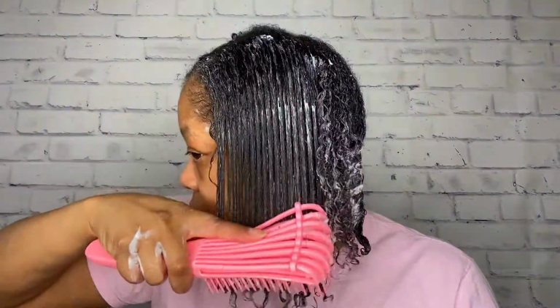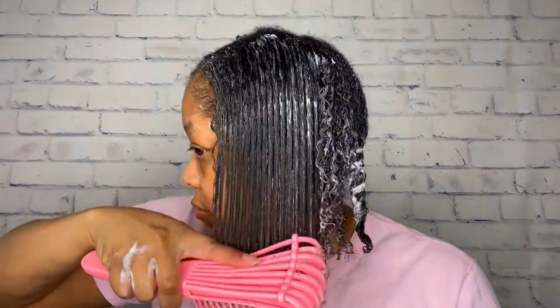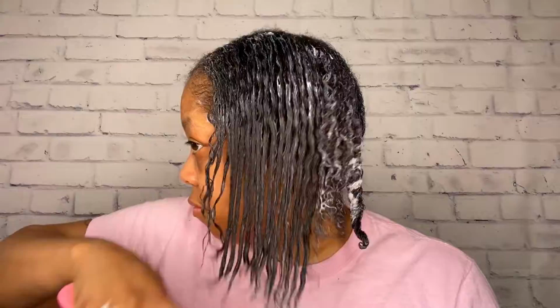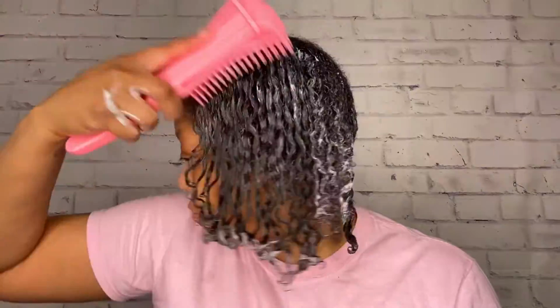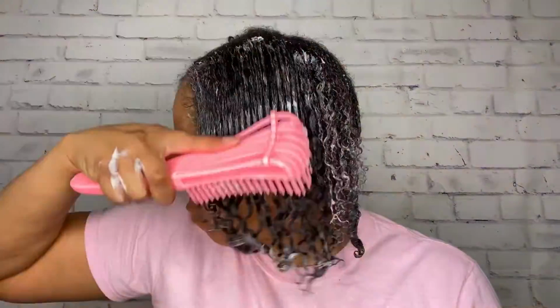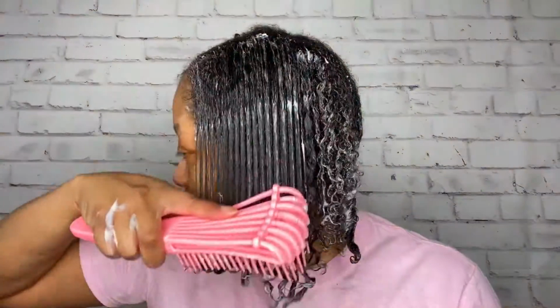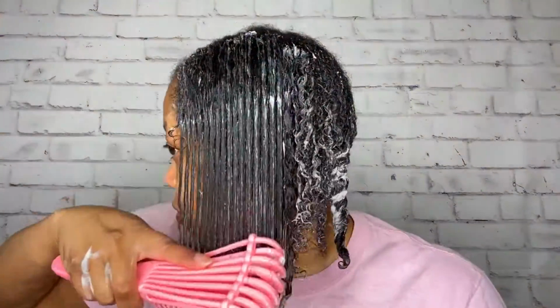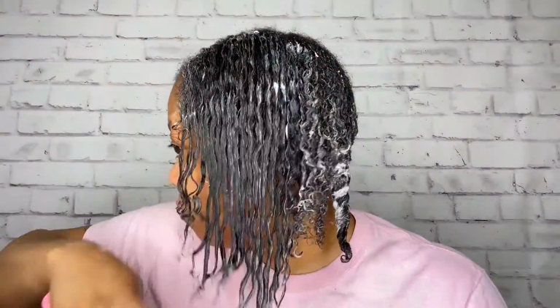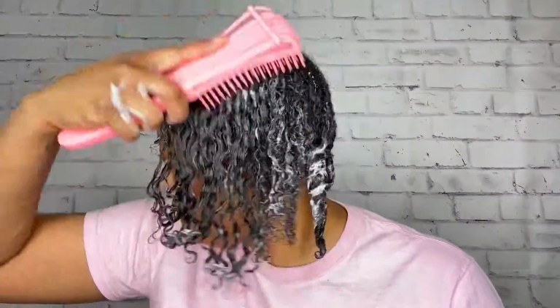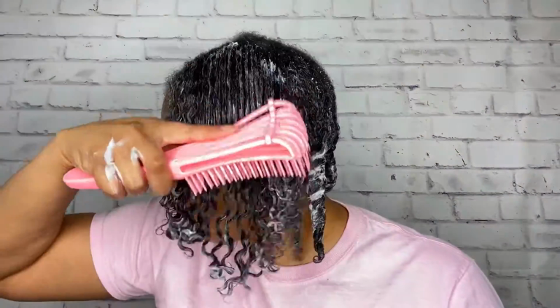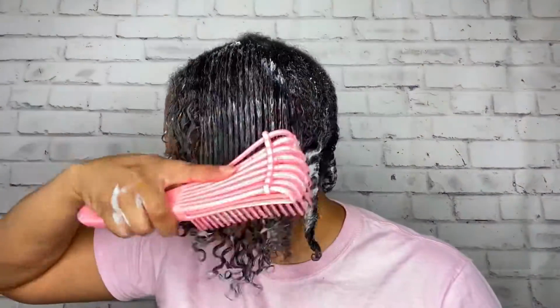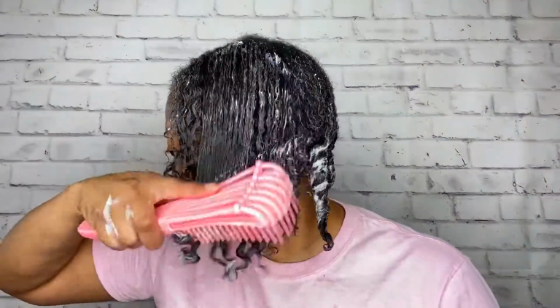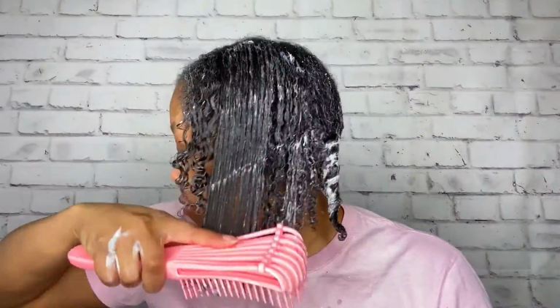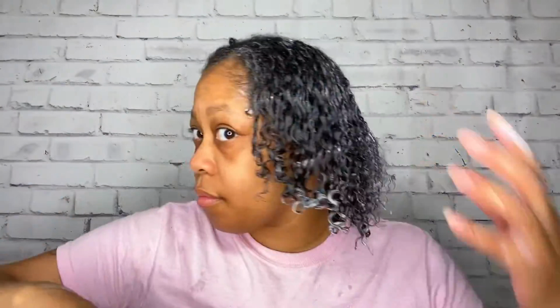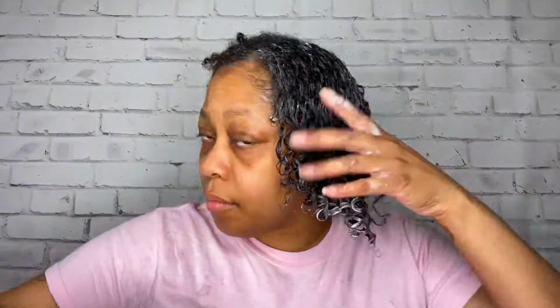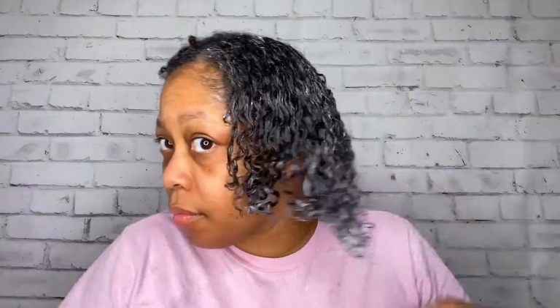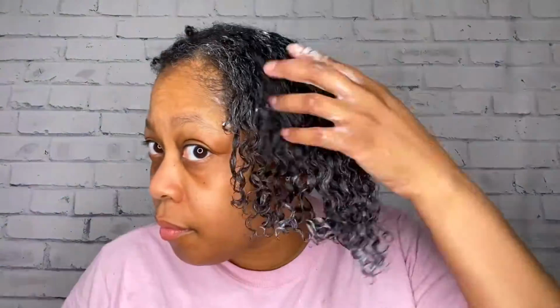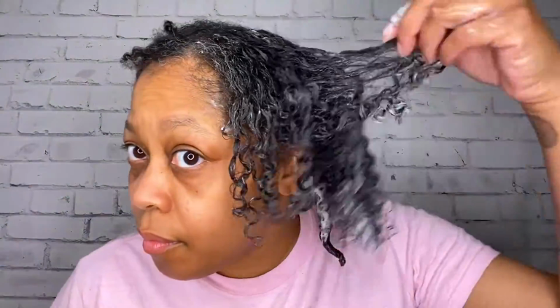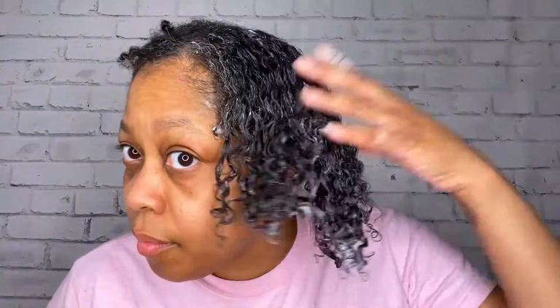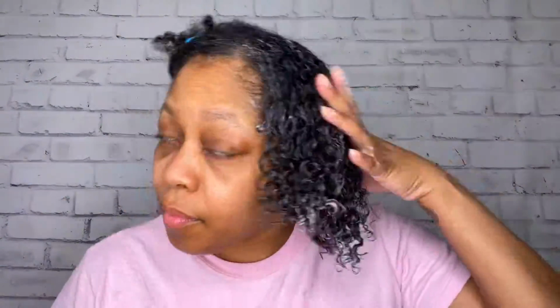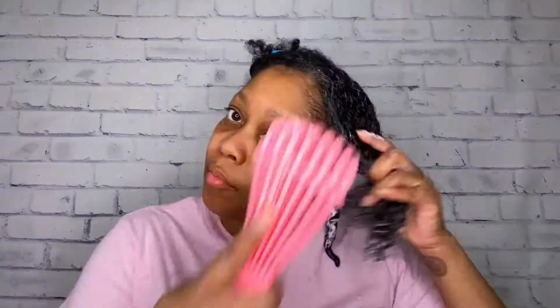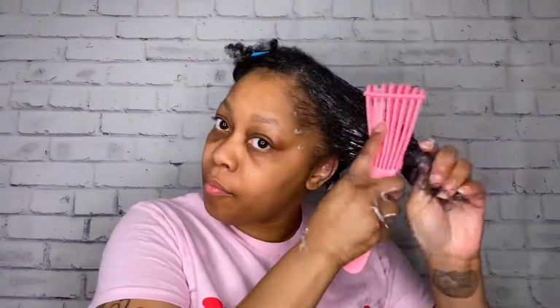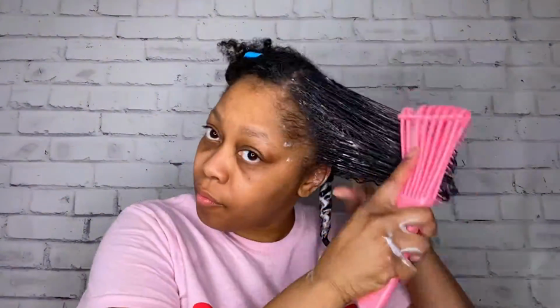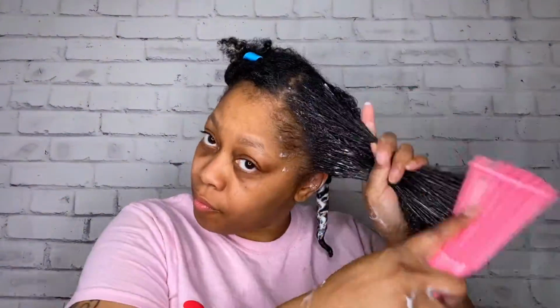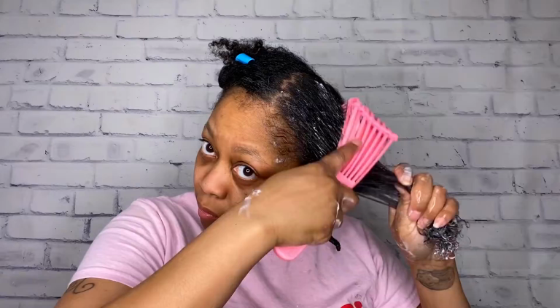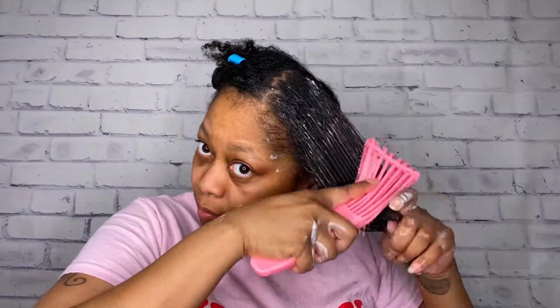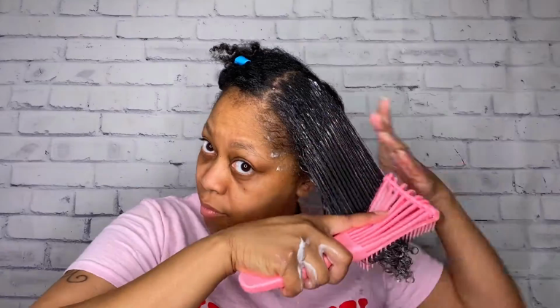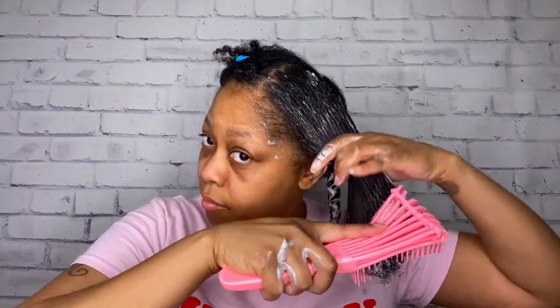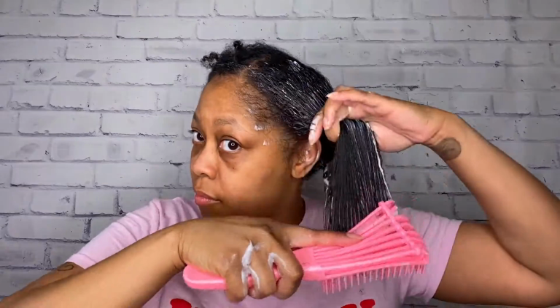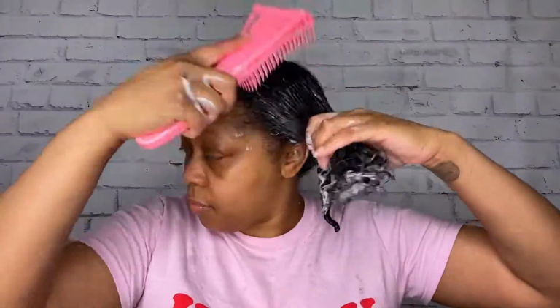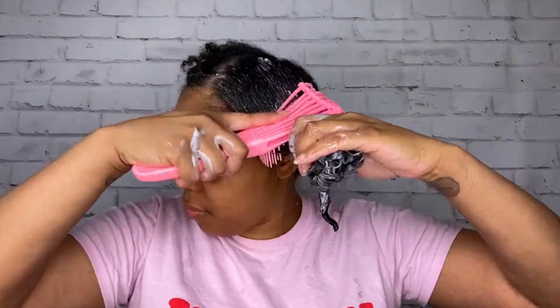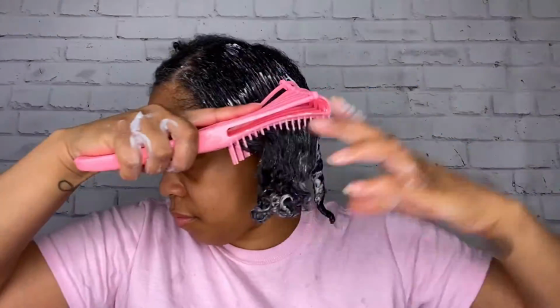Let me know in the comments section below if you've tried Nature's Little Secret products and which products you love the best from this brand.